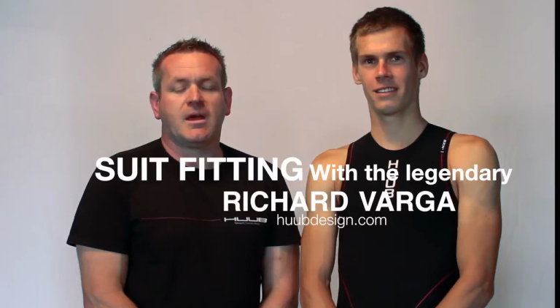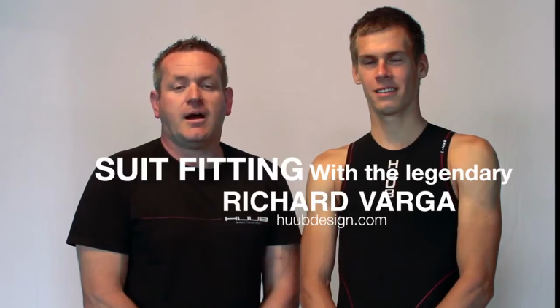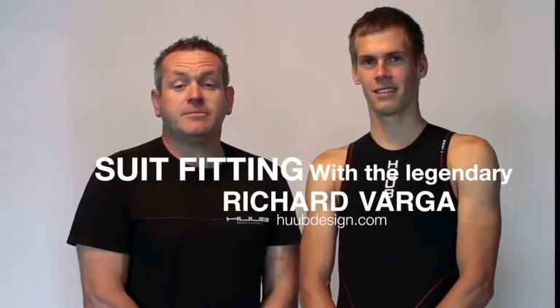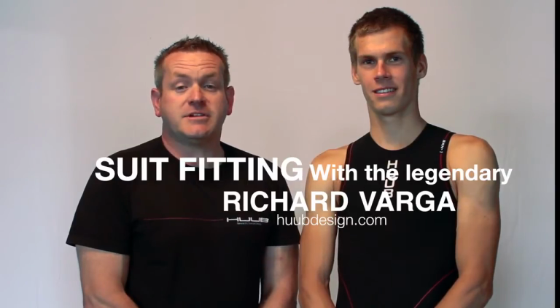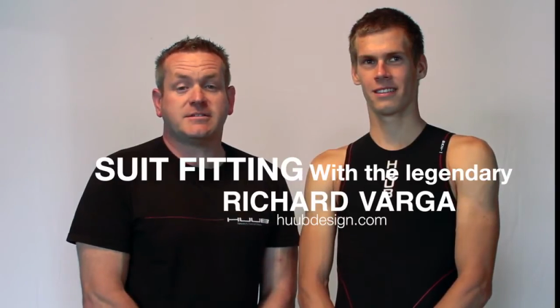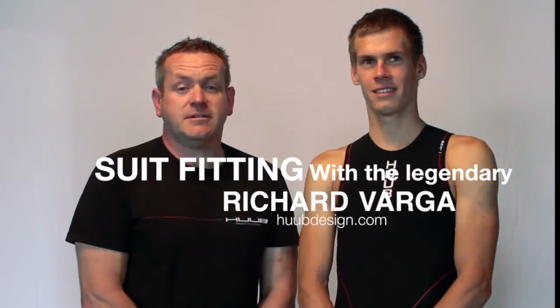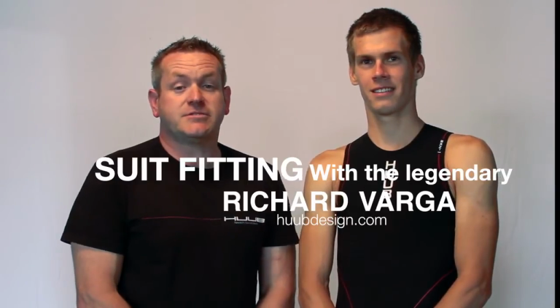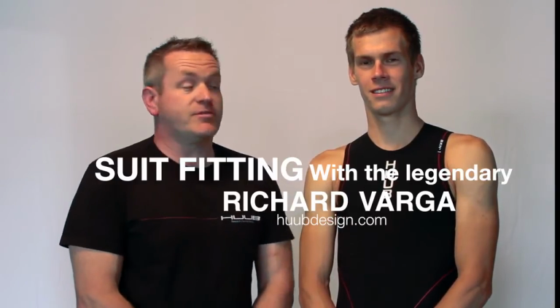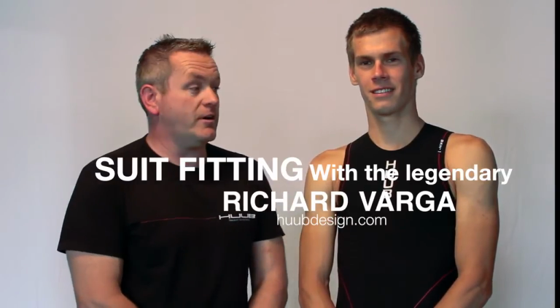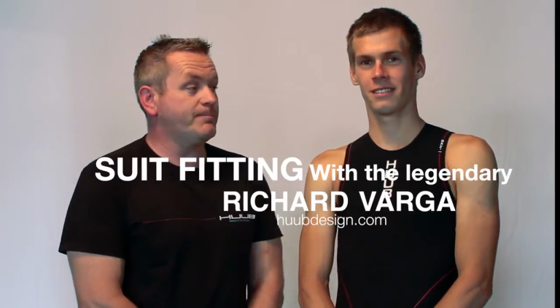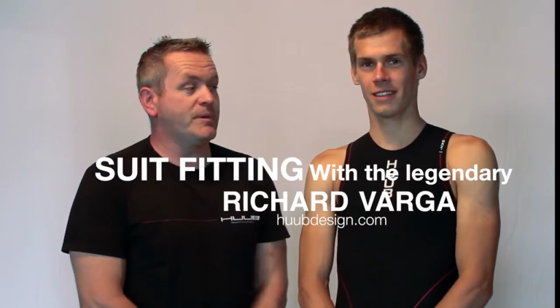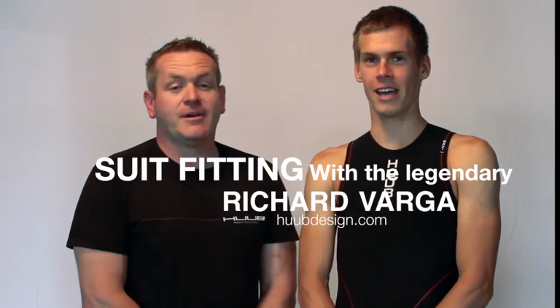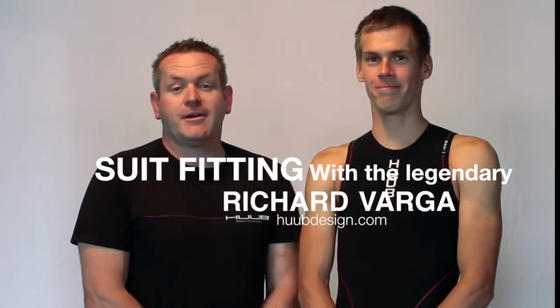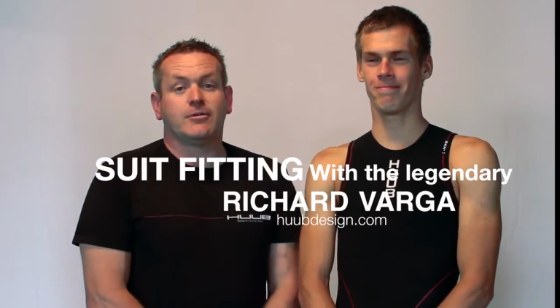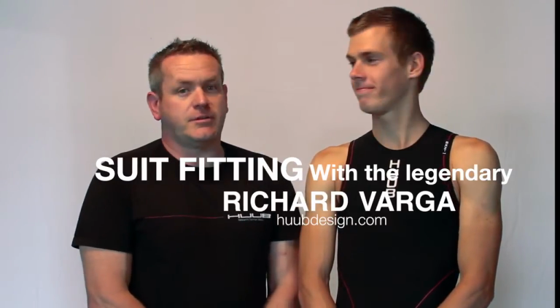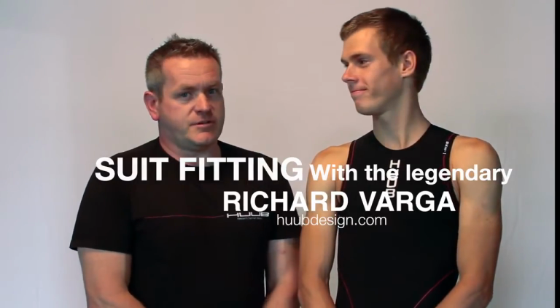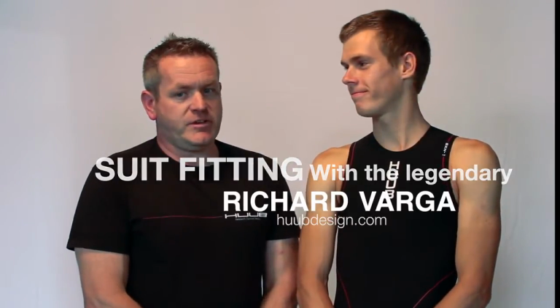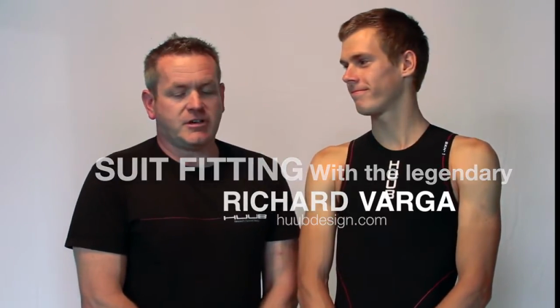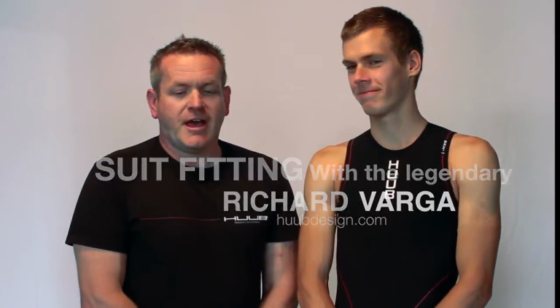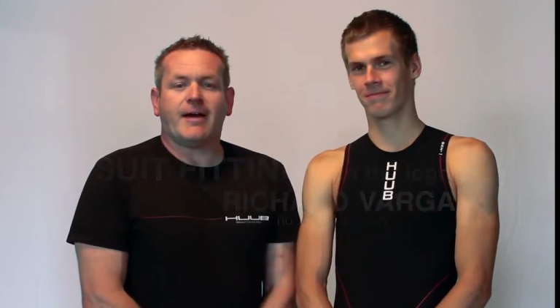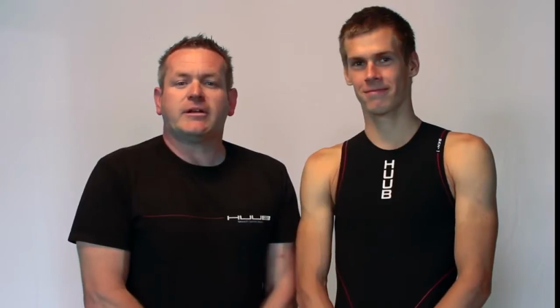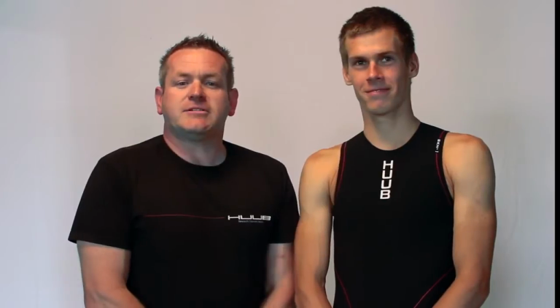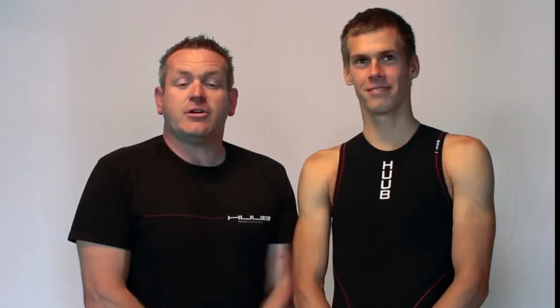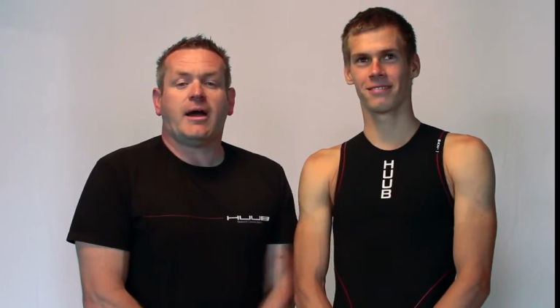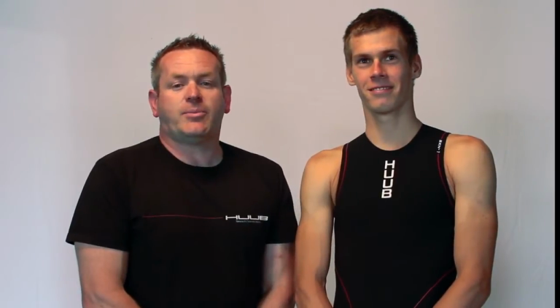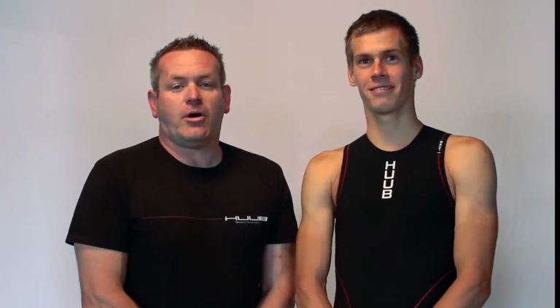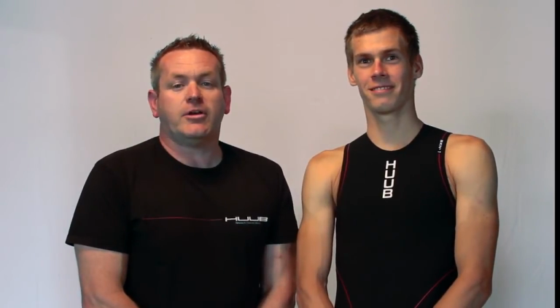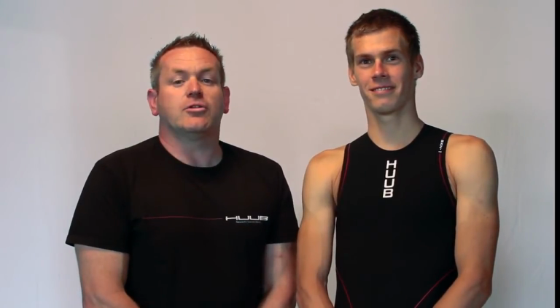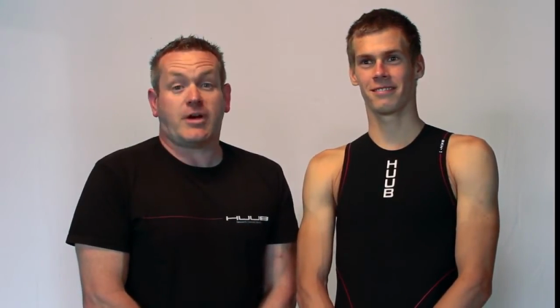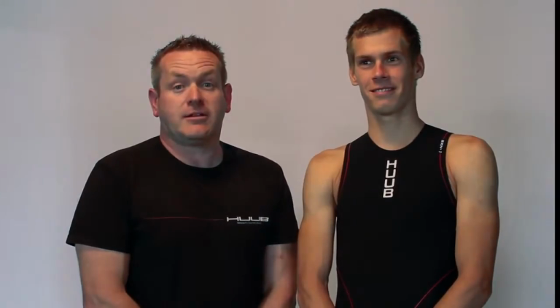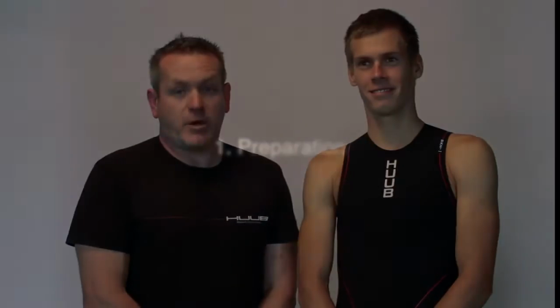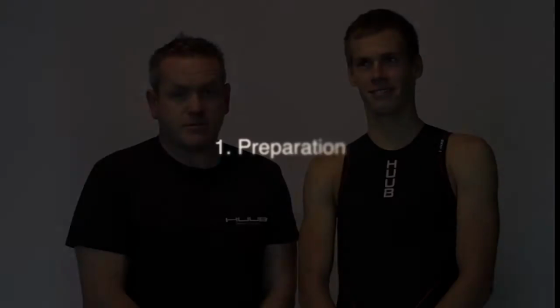Hi, I'm Dean Jackson and this is Richard Varga, also known as The Fish, and we'd like to show you how to put on your triathlon wetsuit.